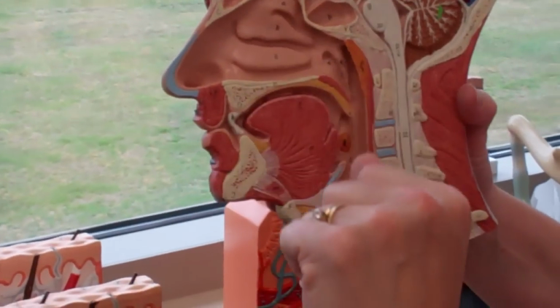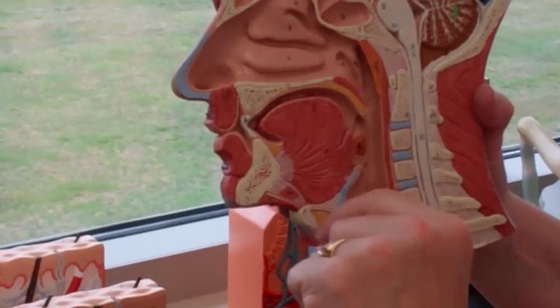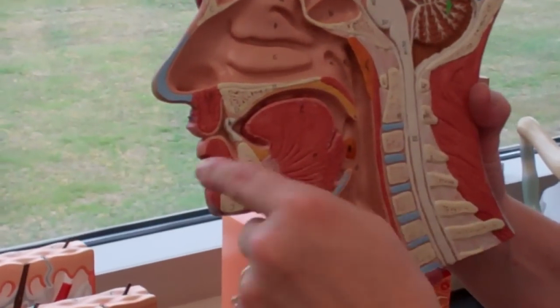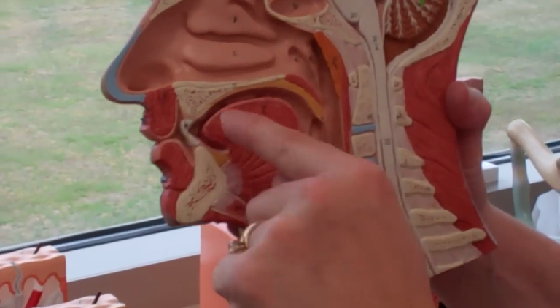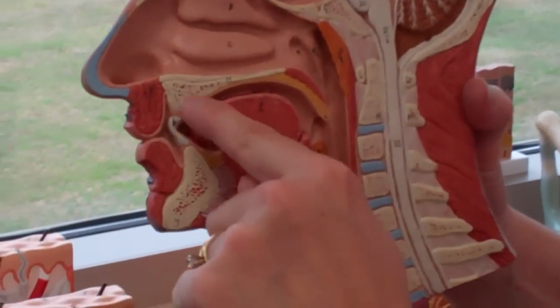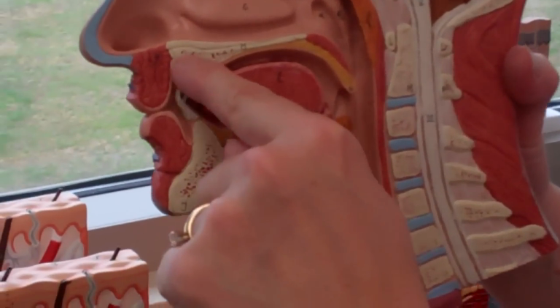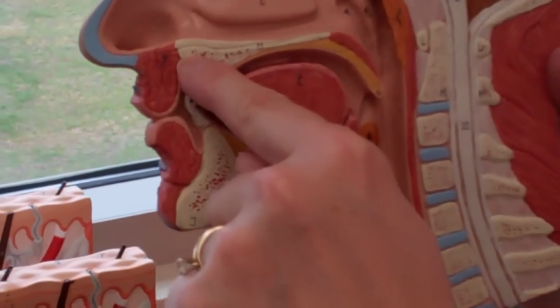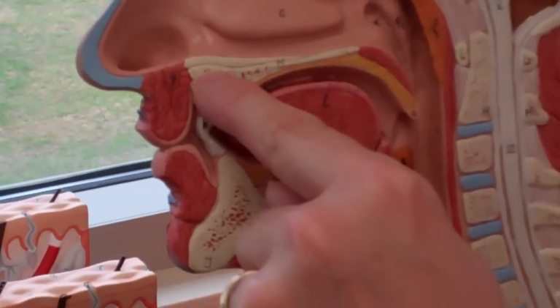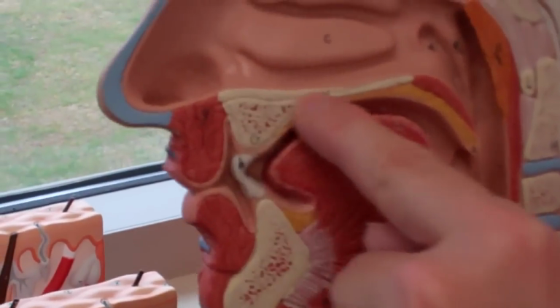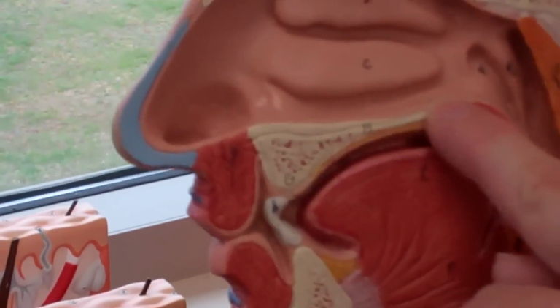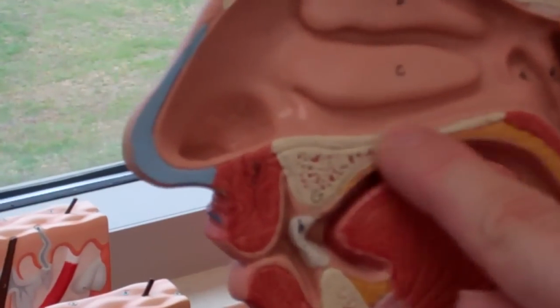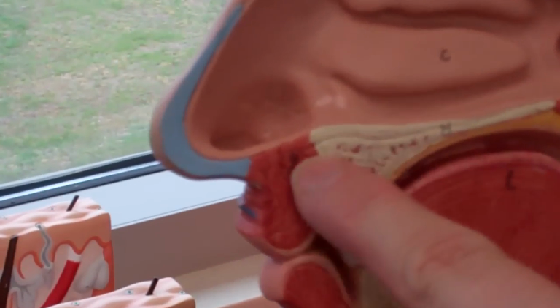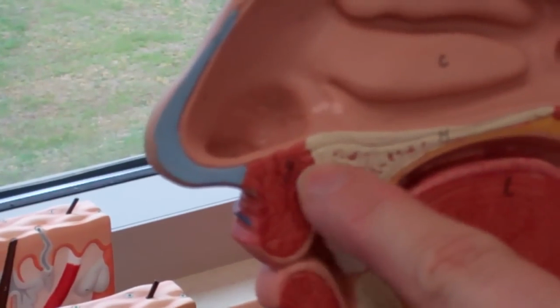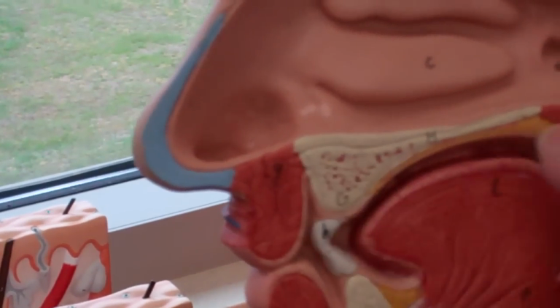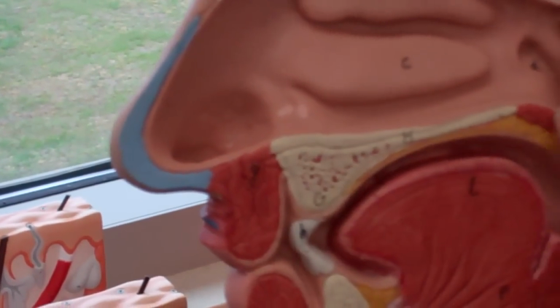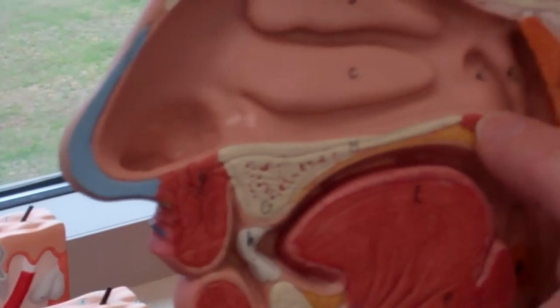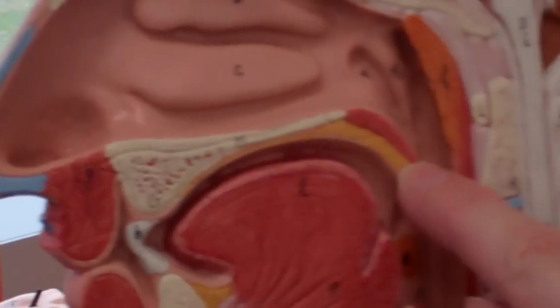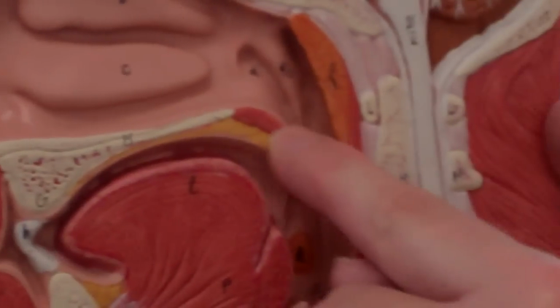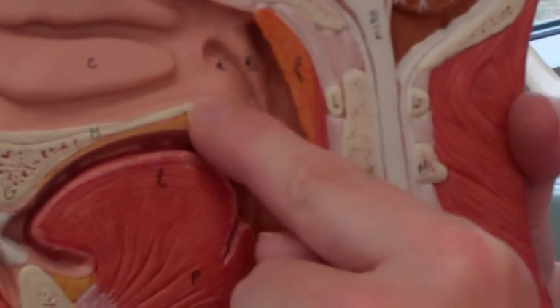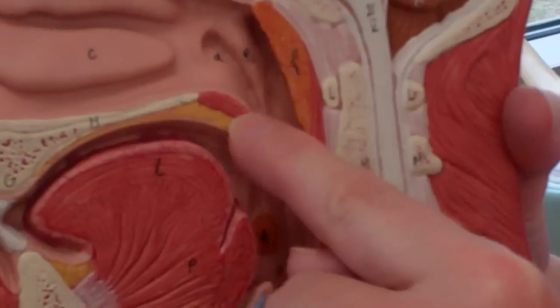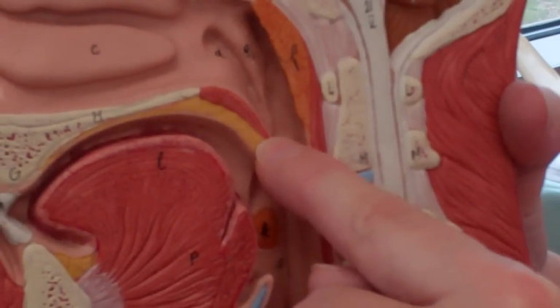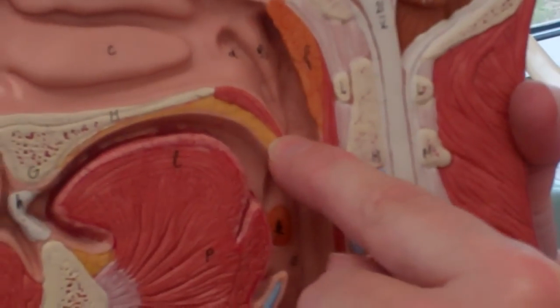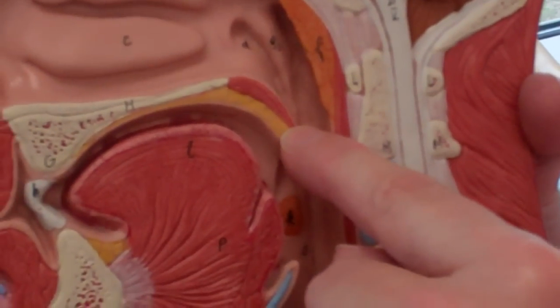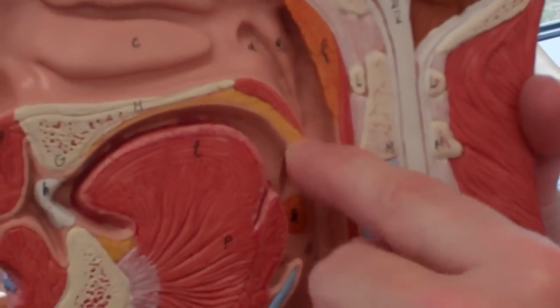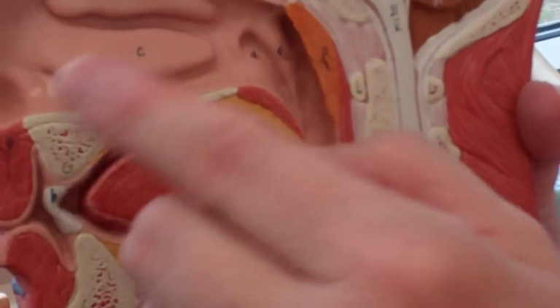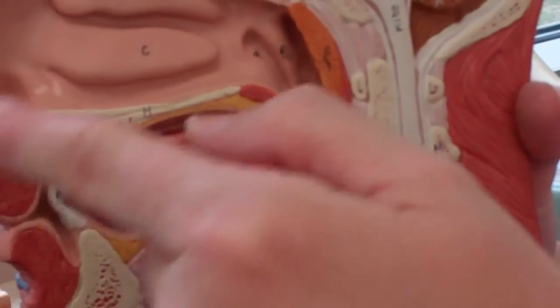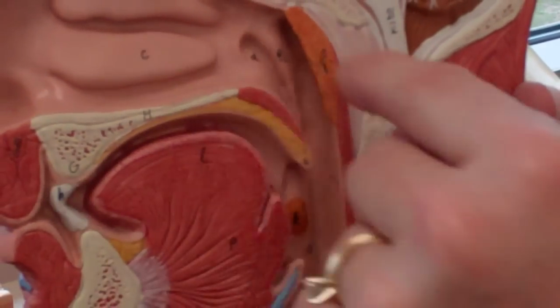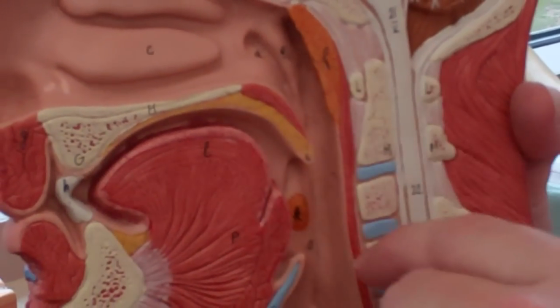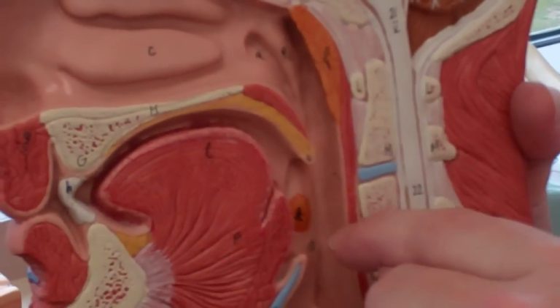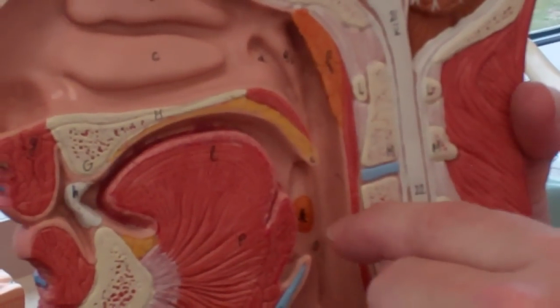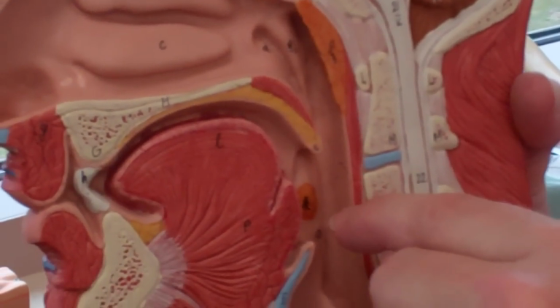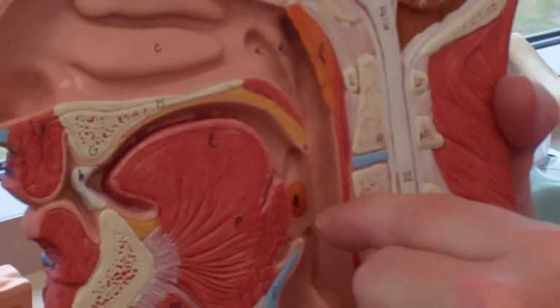I apologize — we forgot the hard palate and the soft palate, which make up the bottom of the nasal cavity.